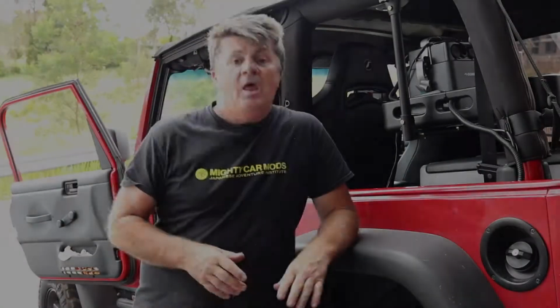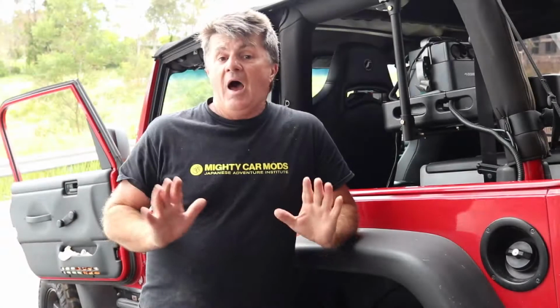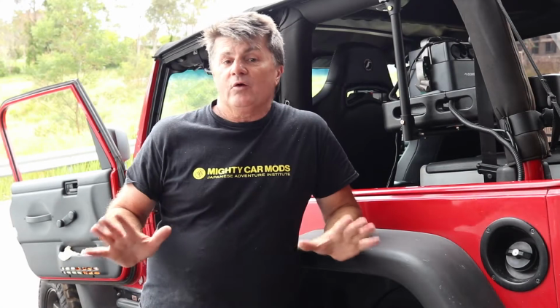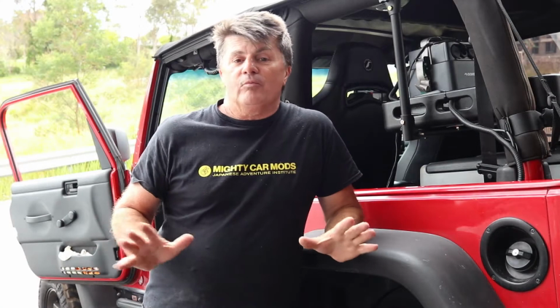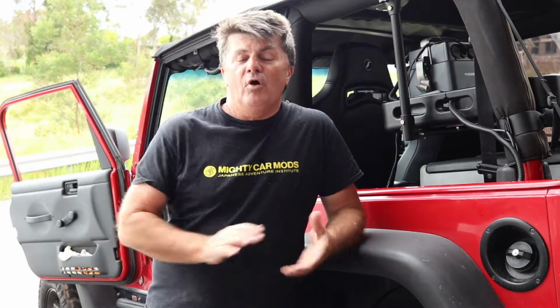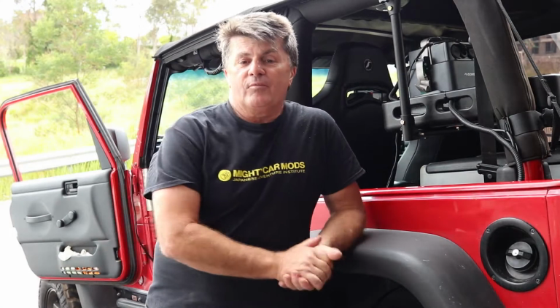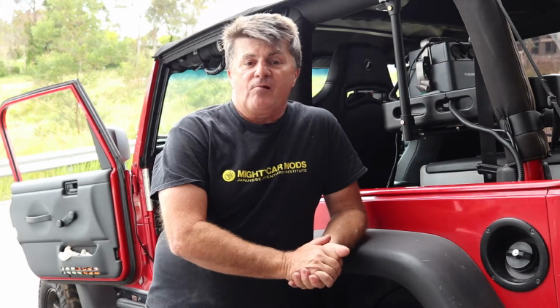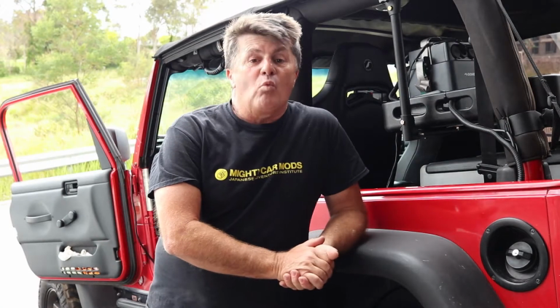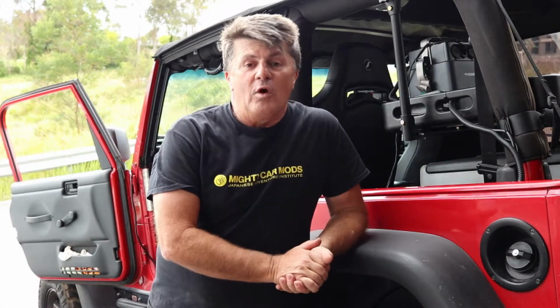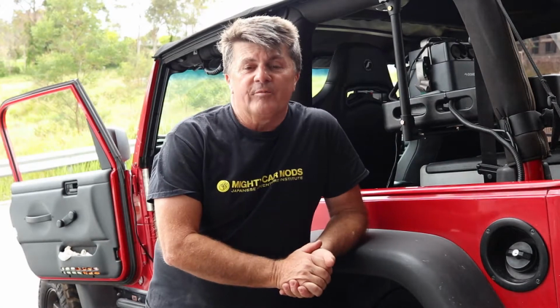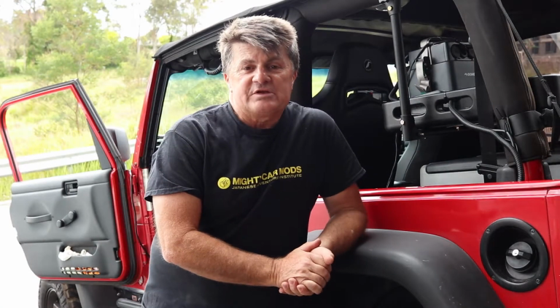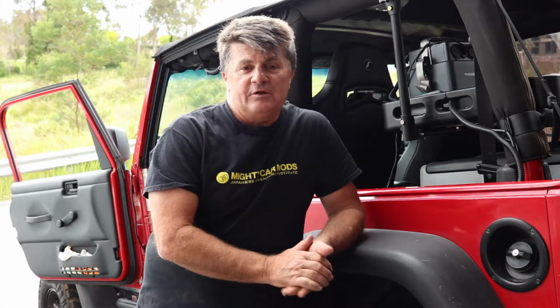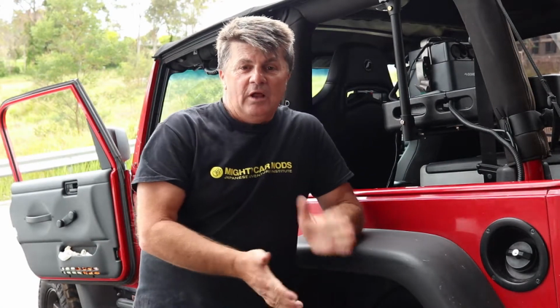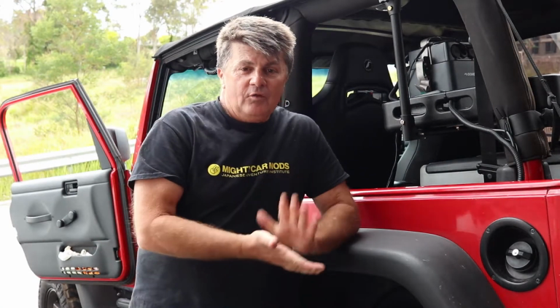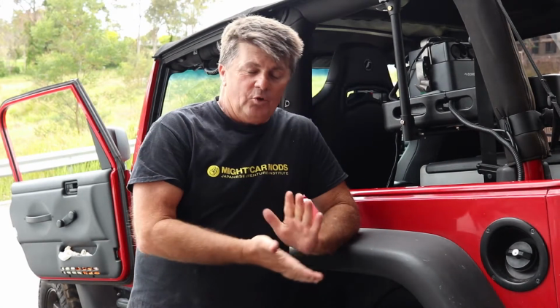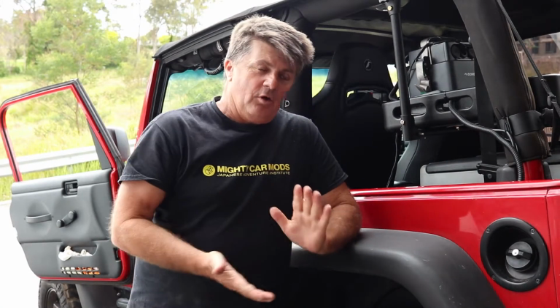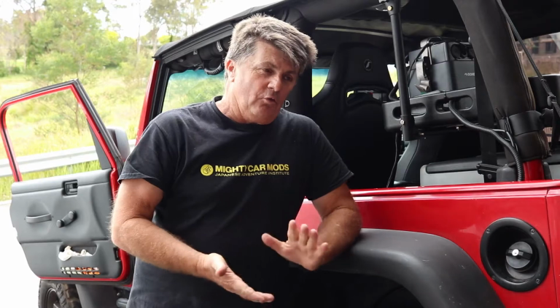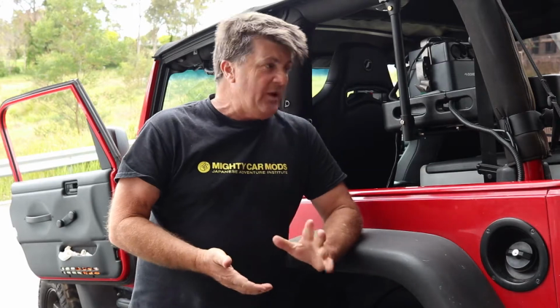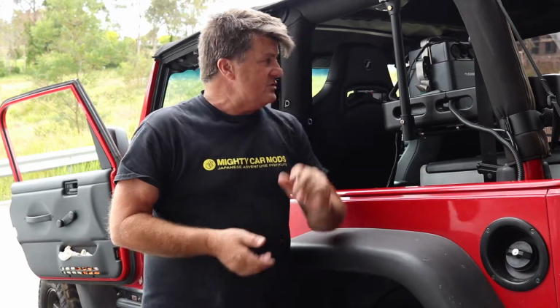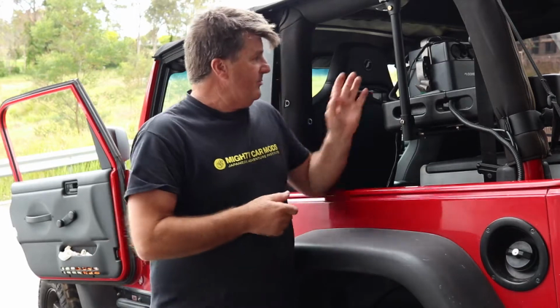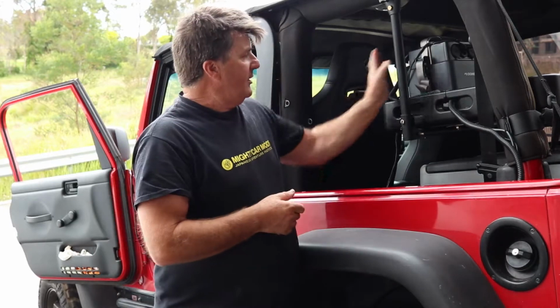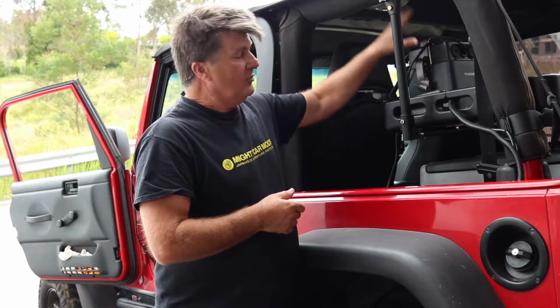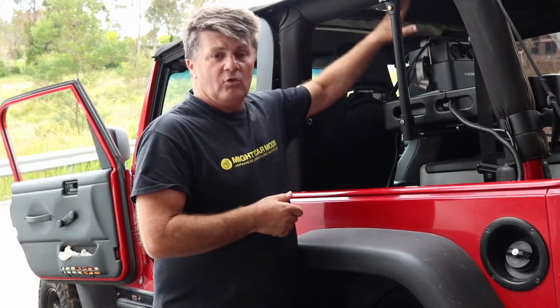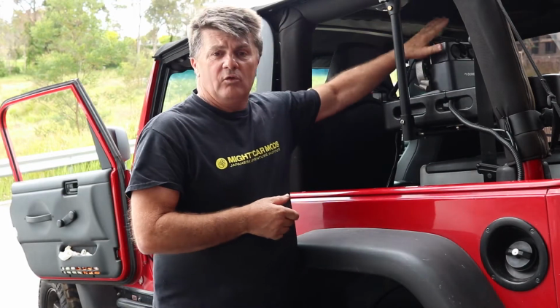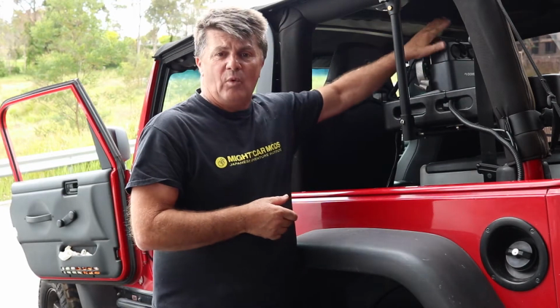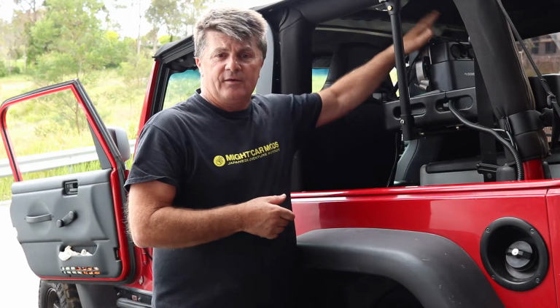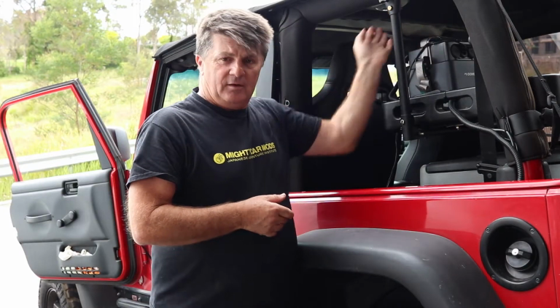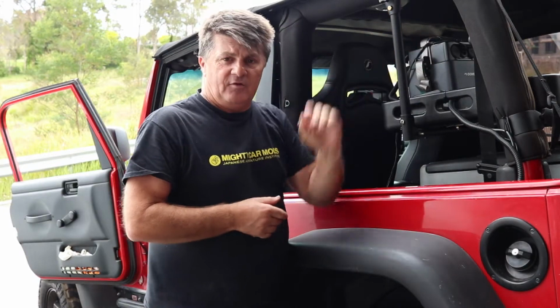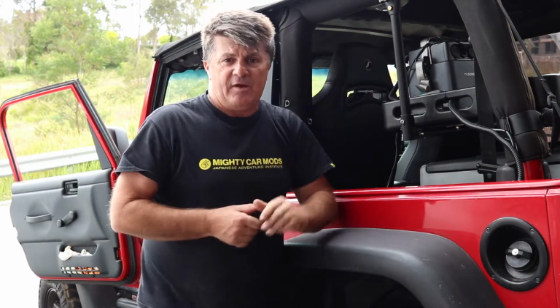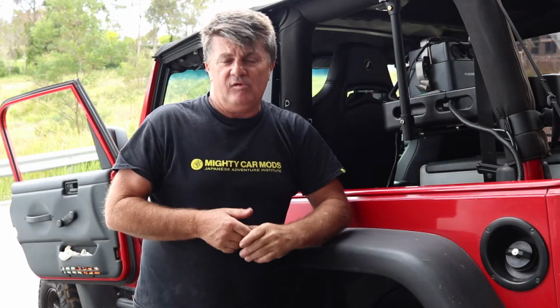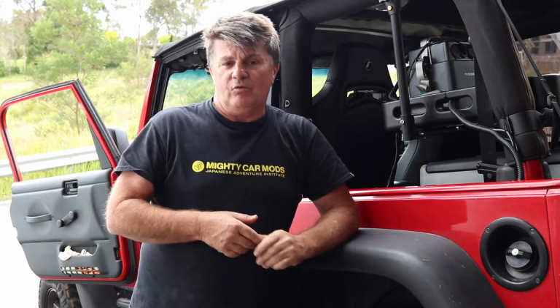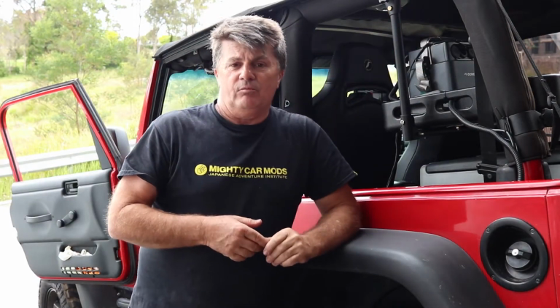Hey guys, my name's Daryl, welcome to the channel. This week I thought we'd have a chat about these all-in-one lithium battery systems.